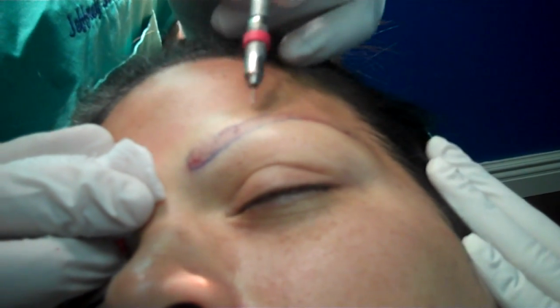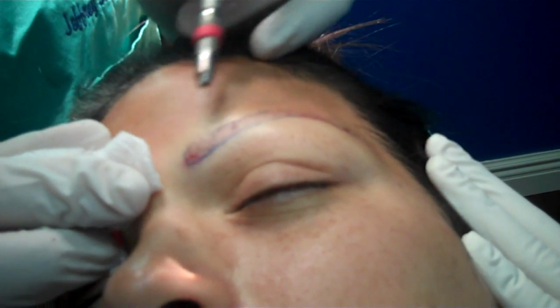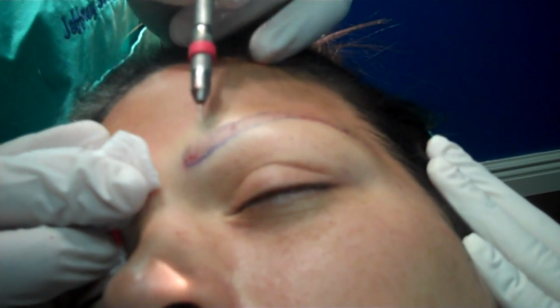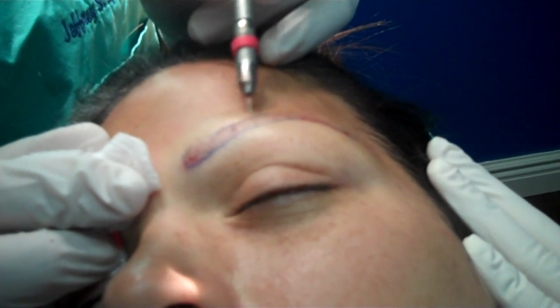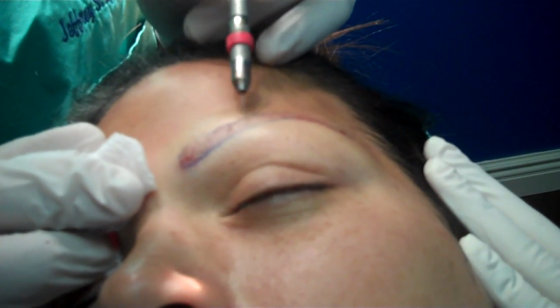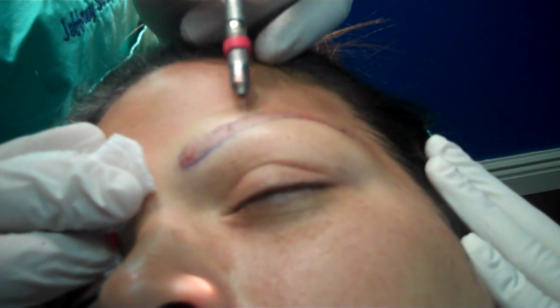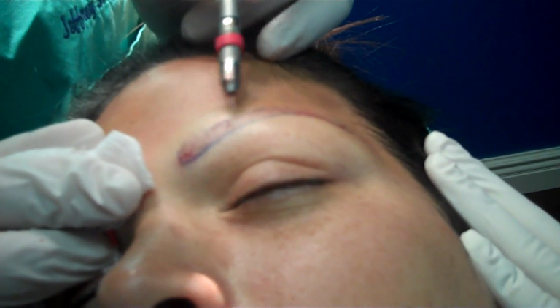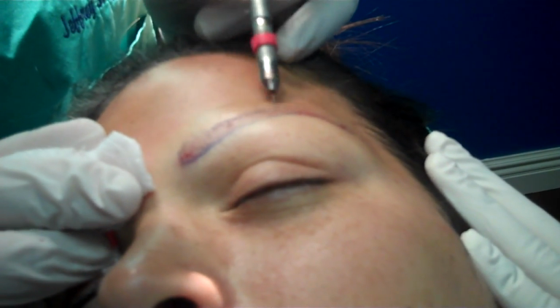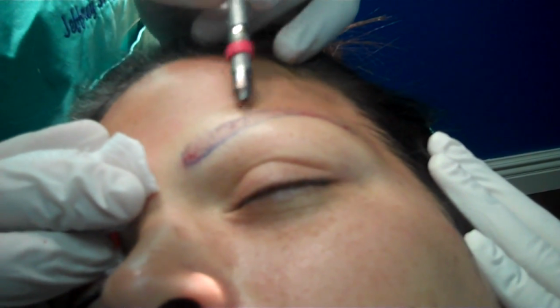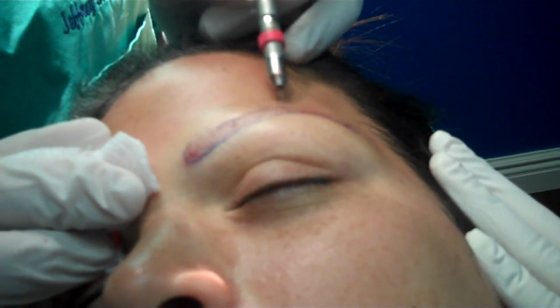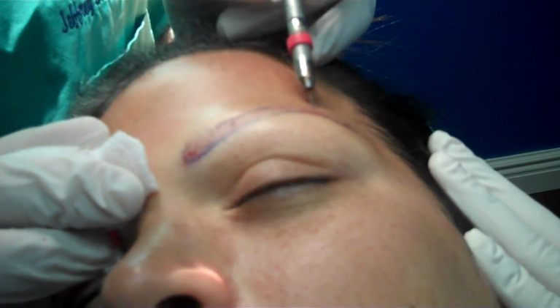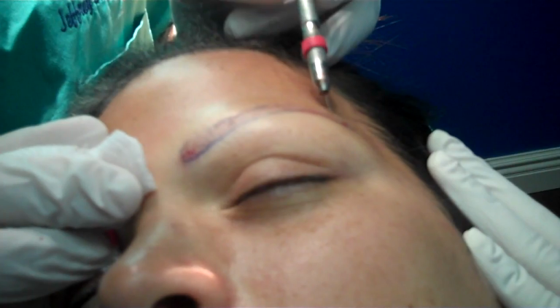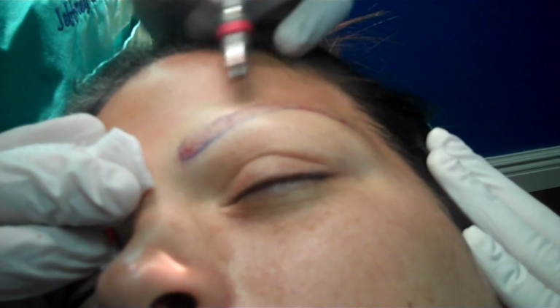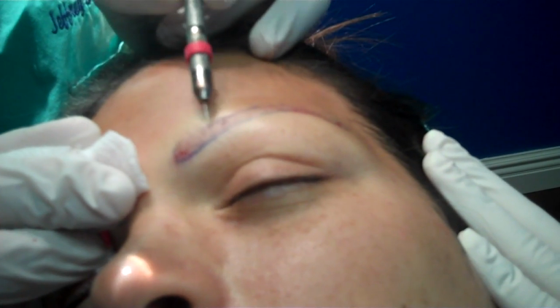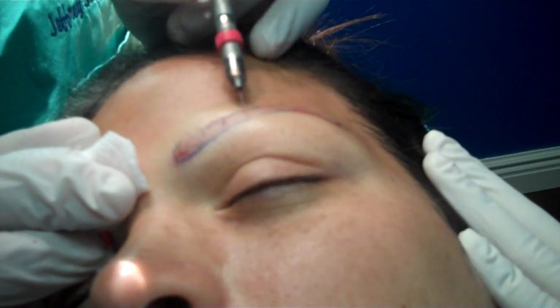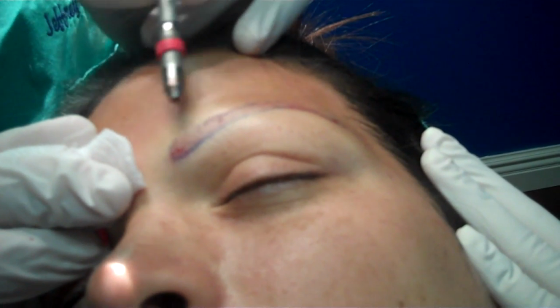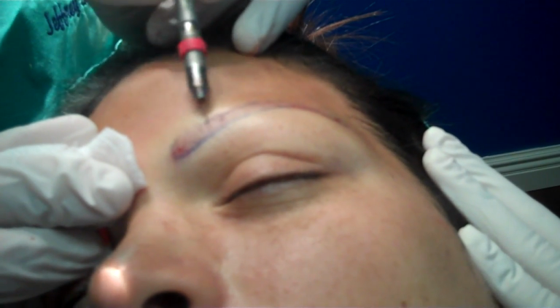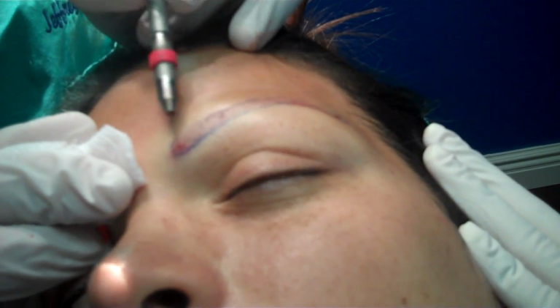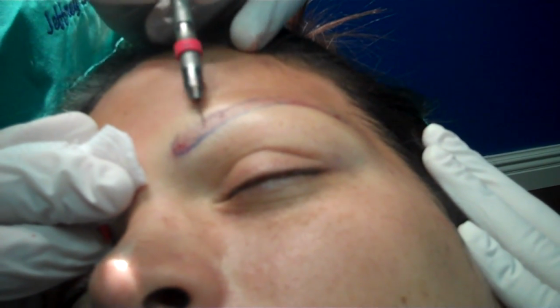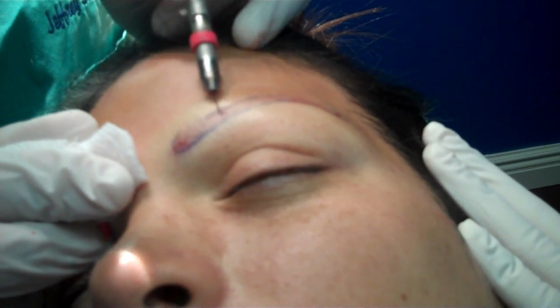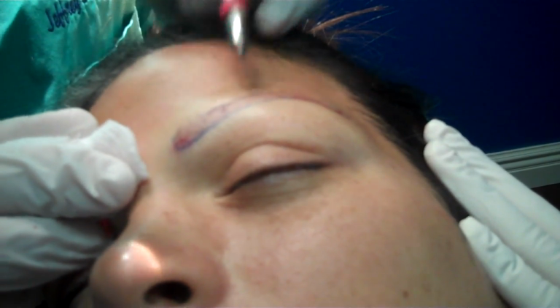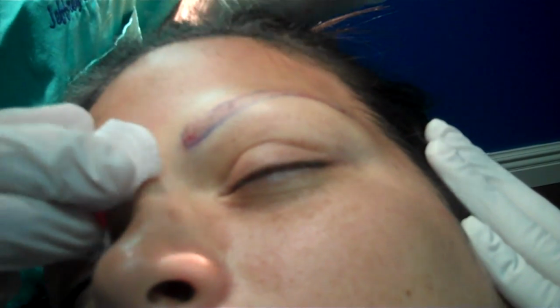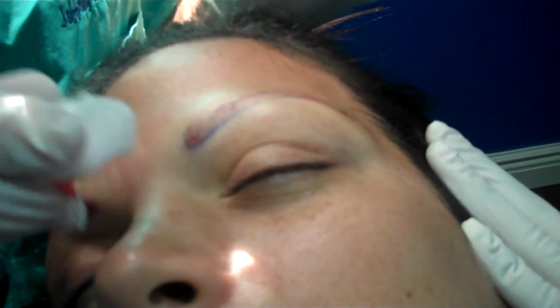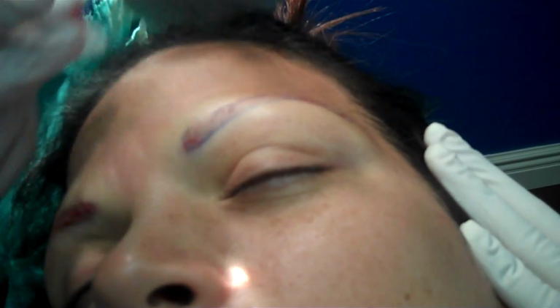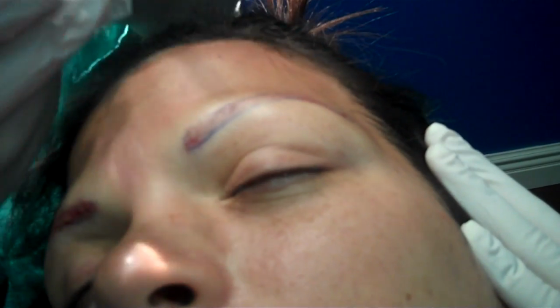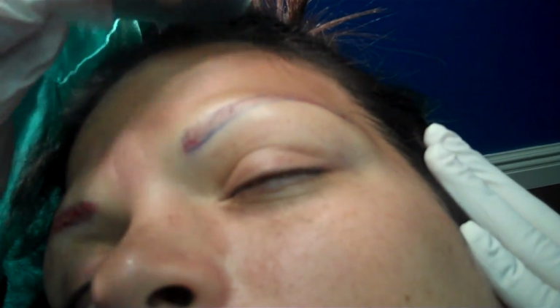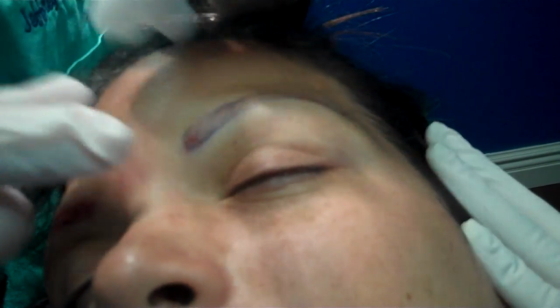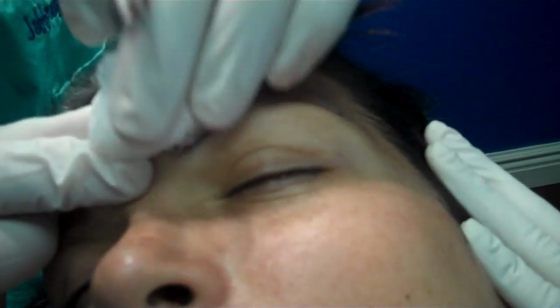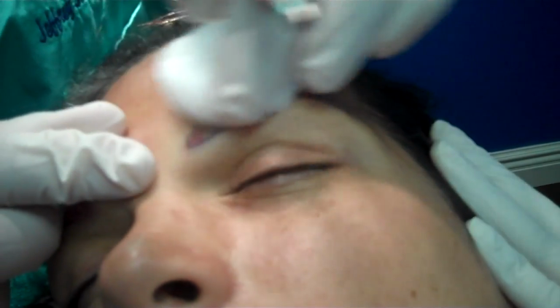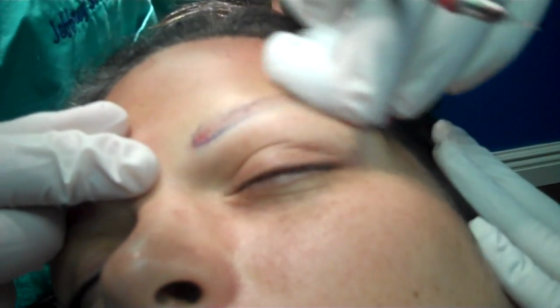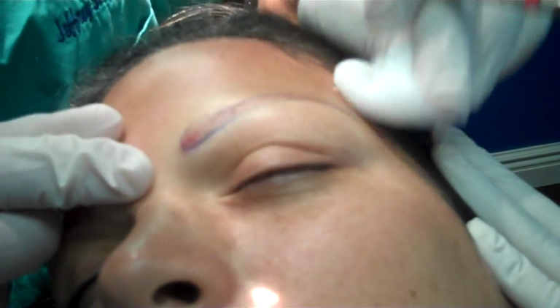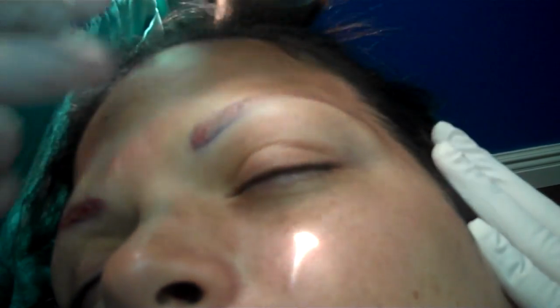The patient has lost most of her eyebrow hairs. She has had a tattoo done several years ago, so she still has a little bit of markings from that.